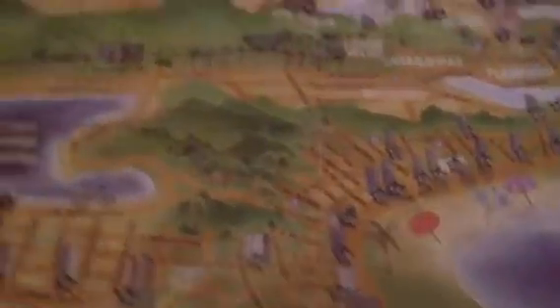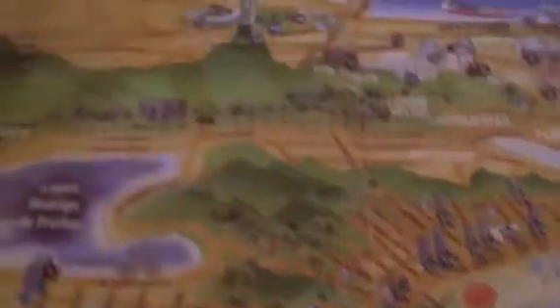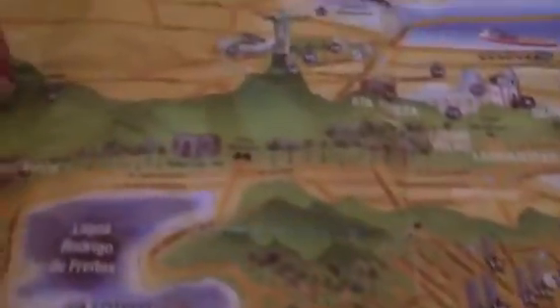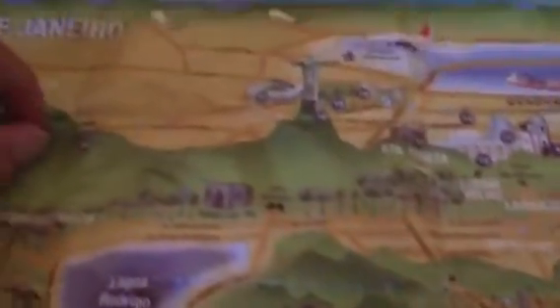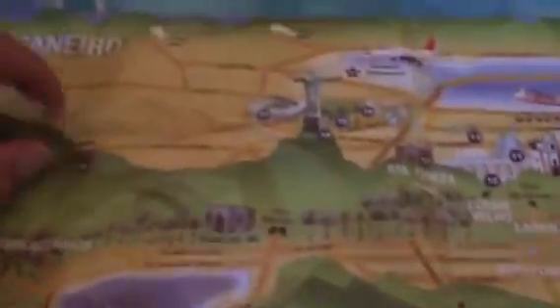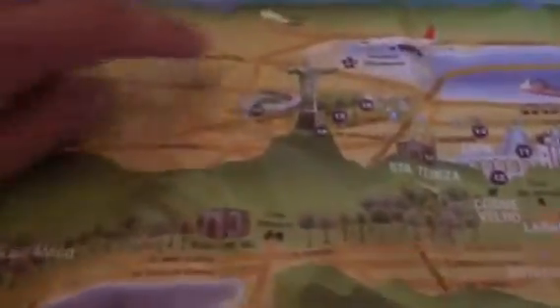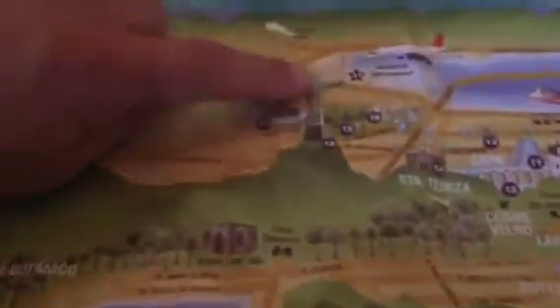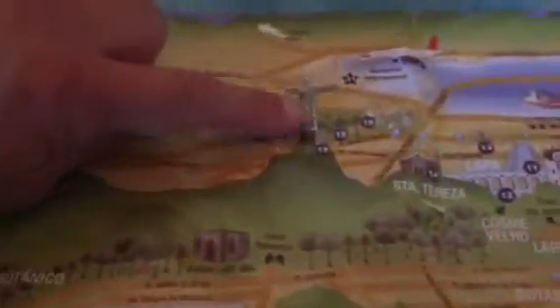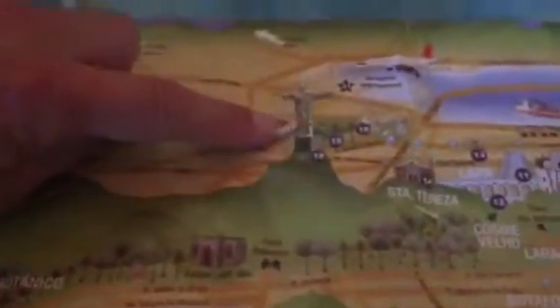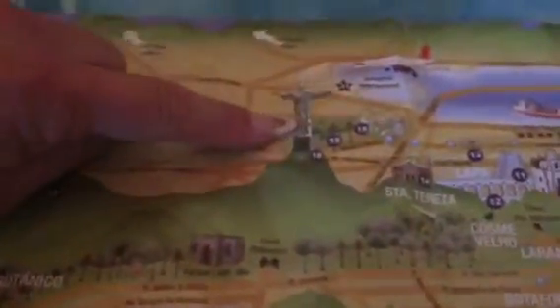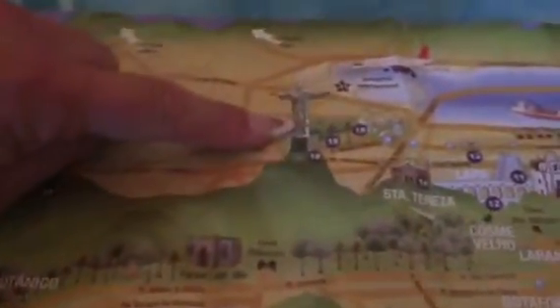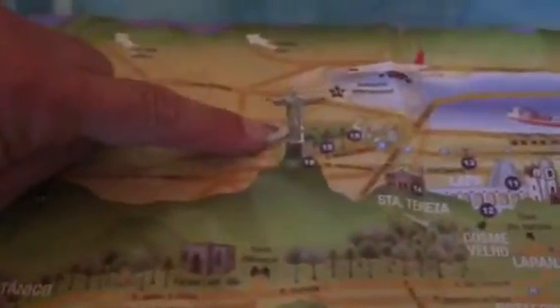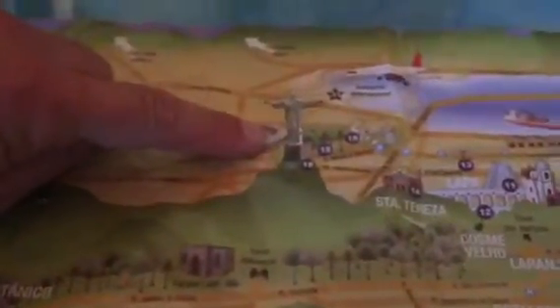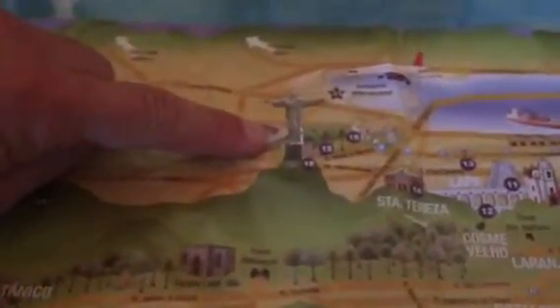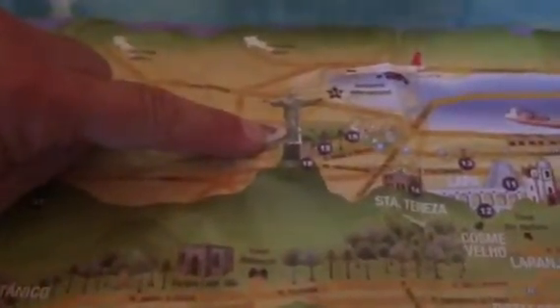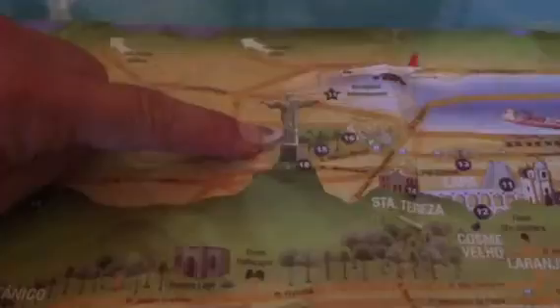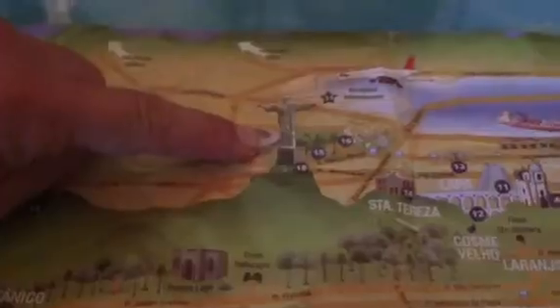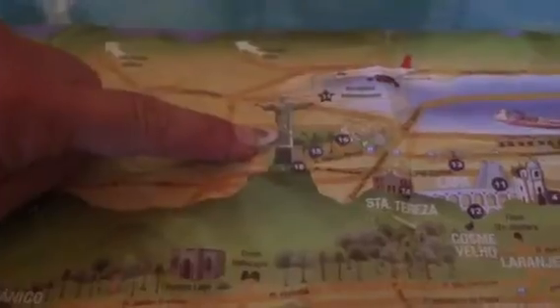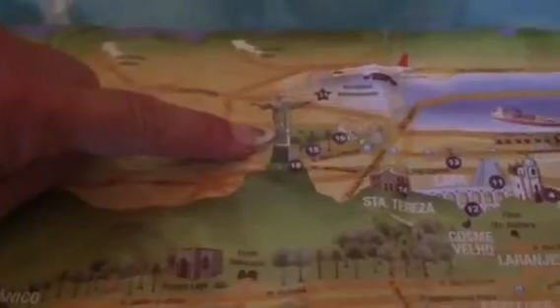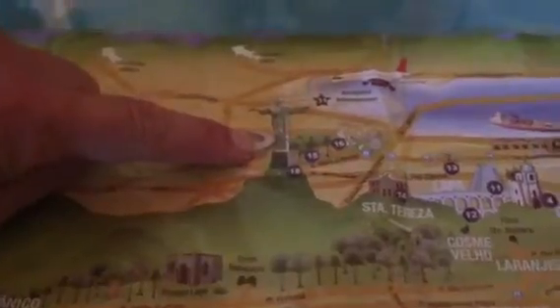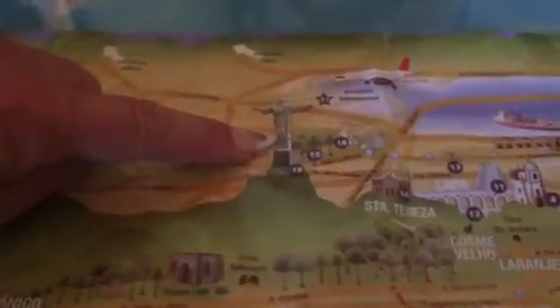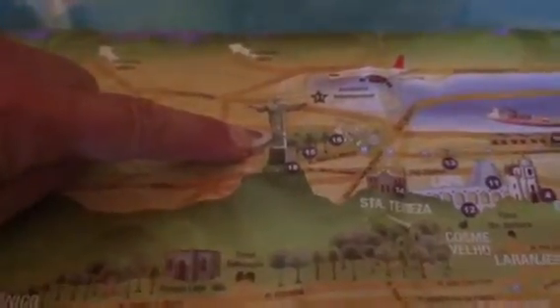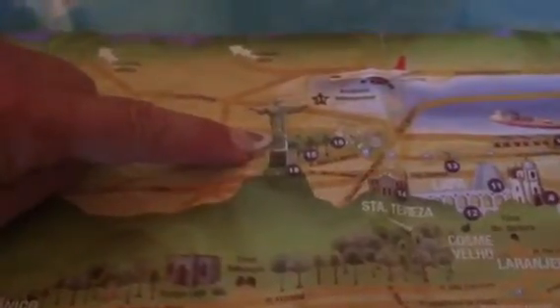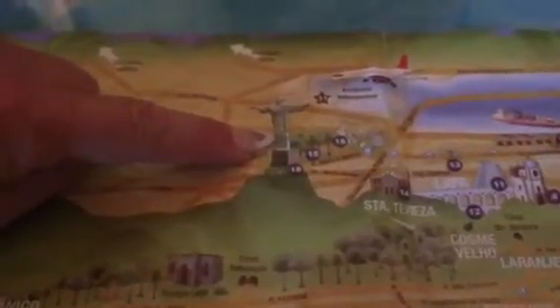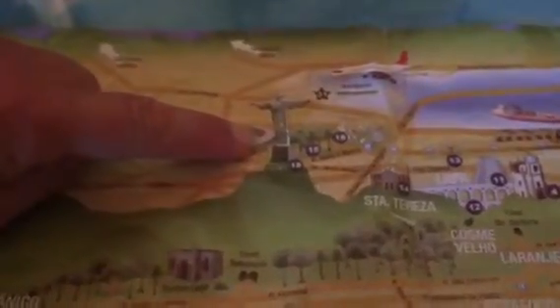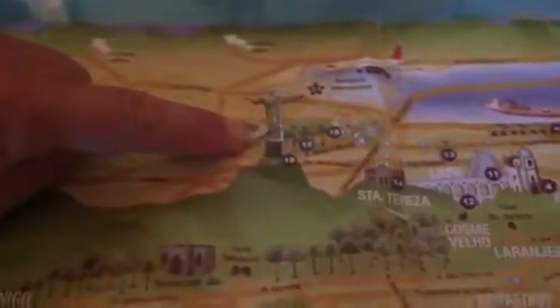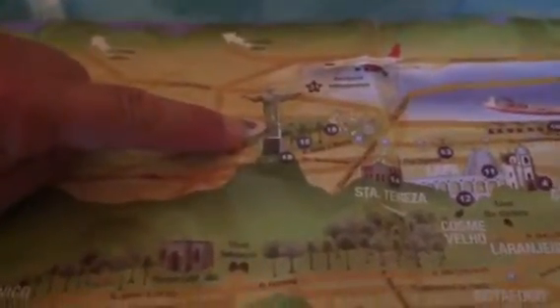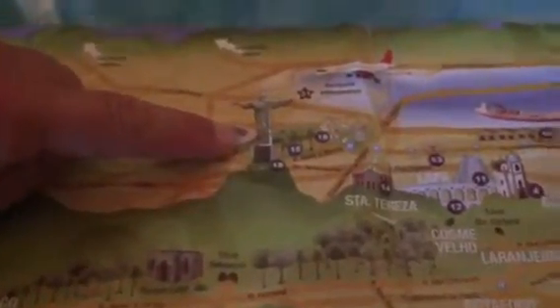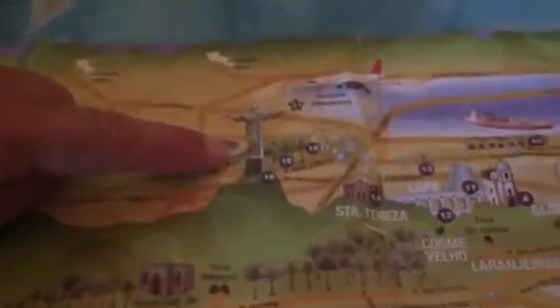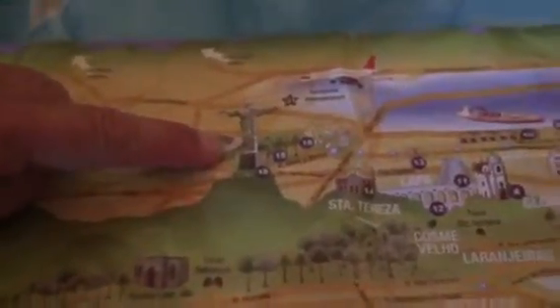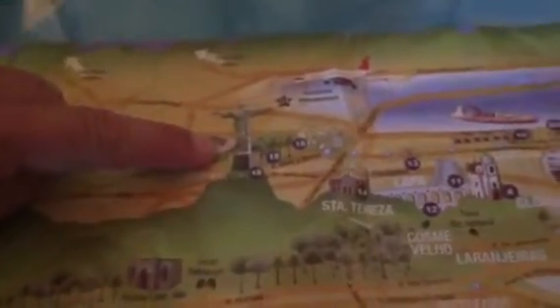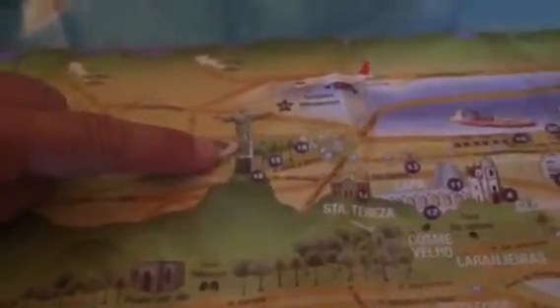And then we went up to the Cristo Redentor — the Christ statue. Amazing, amazing.